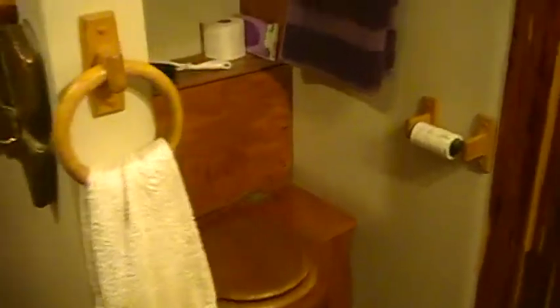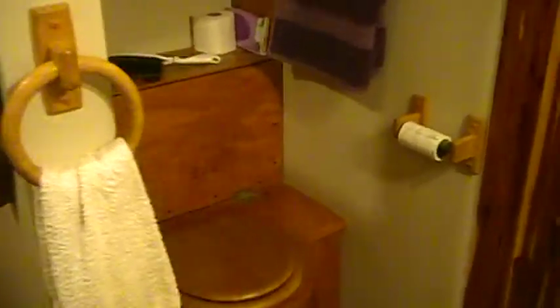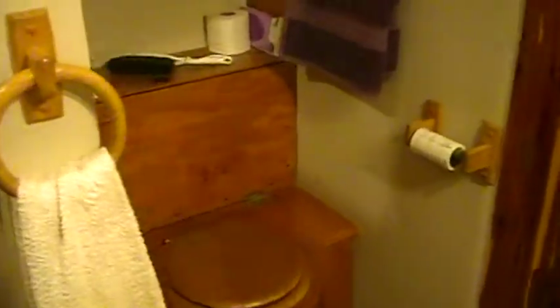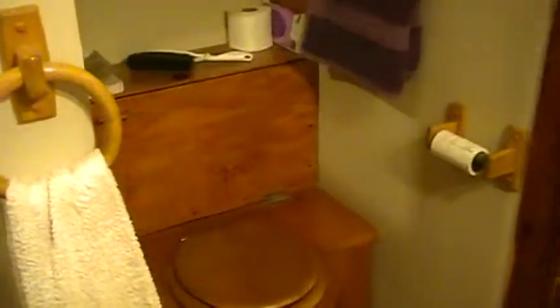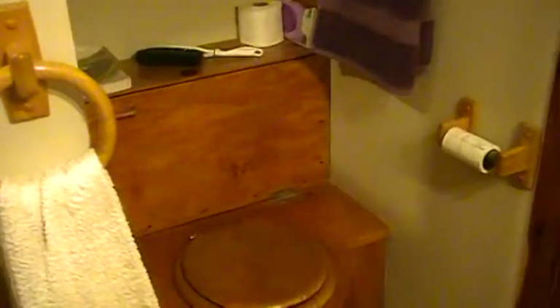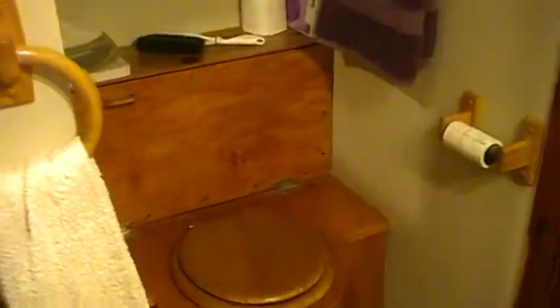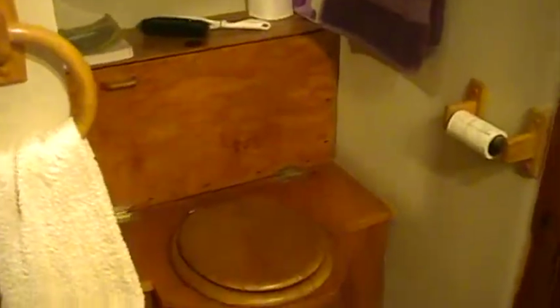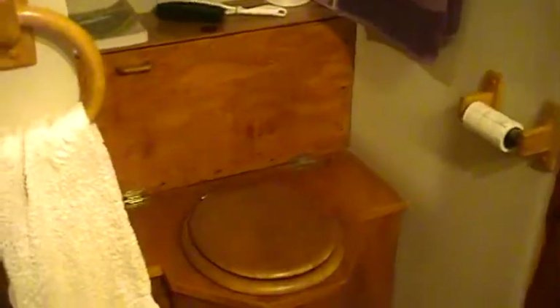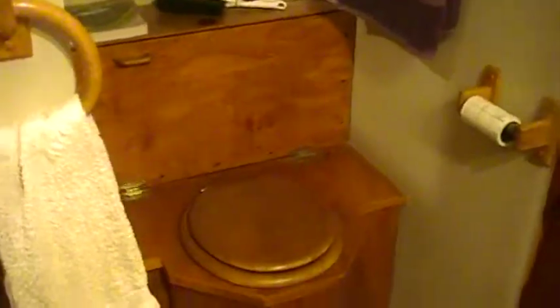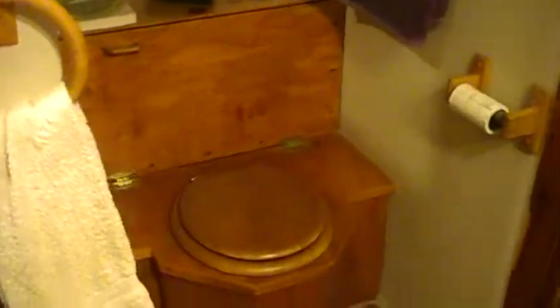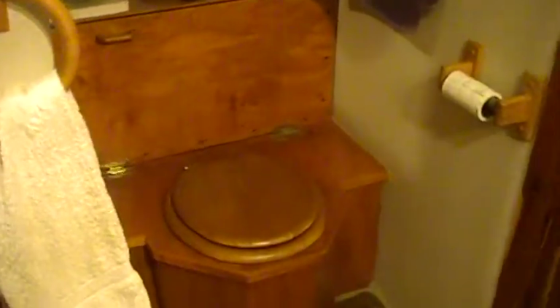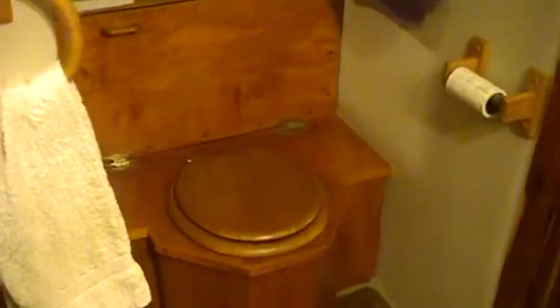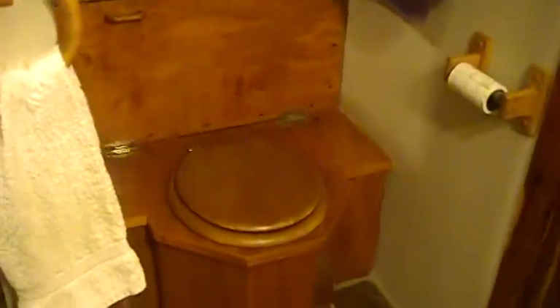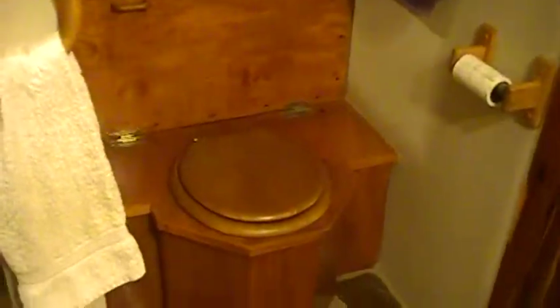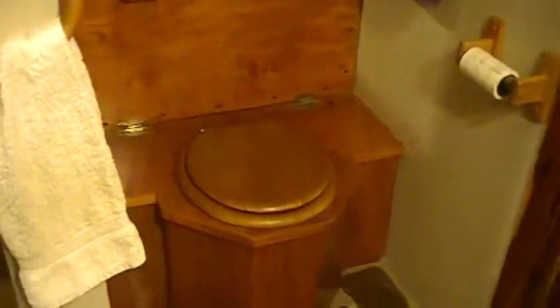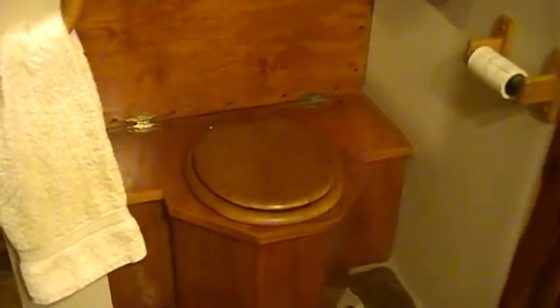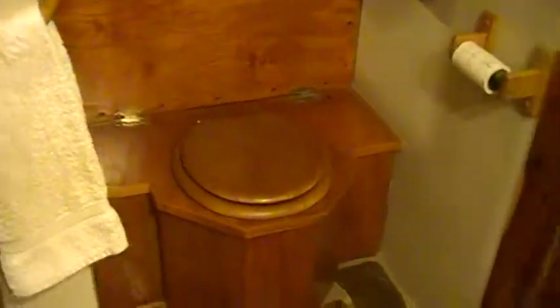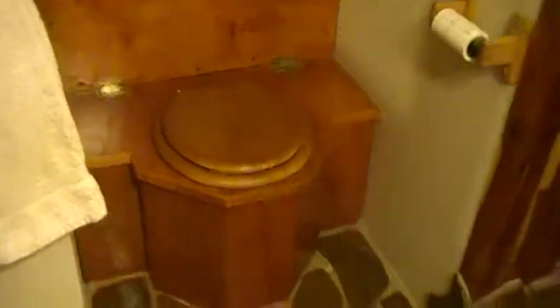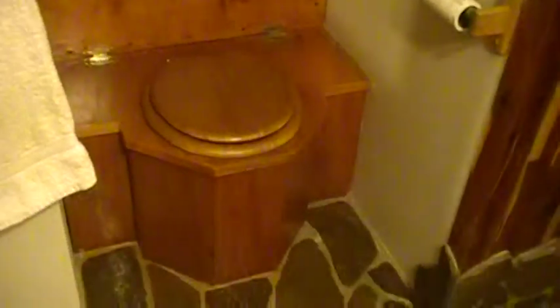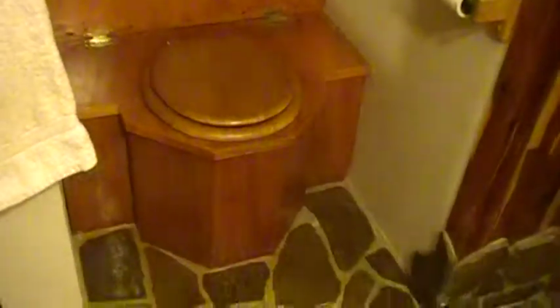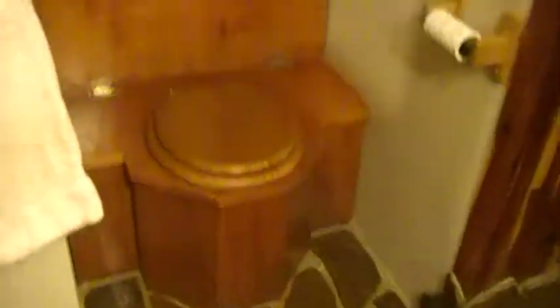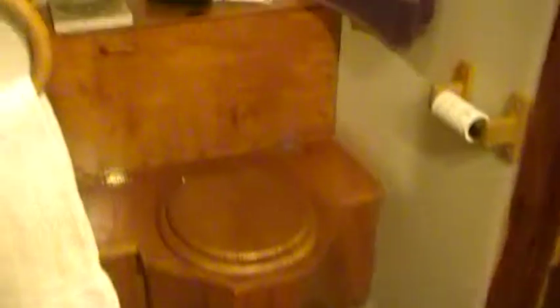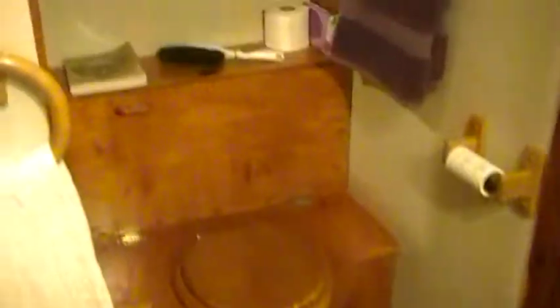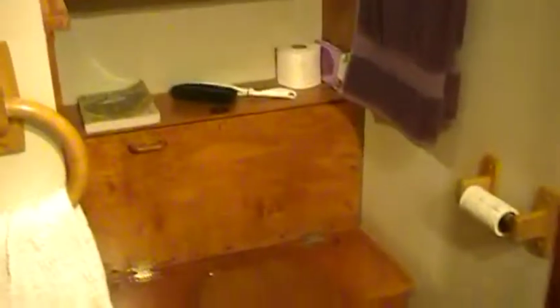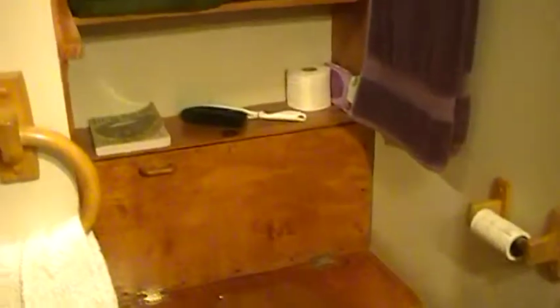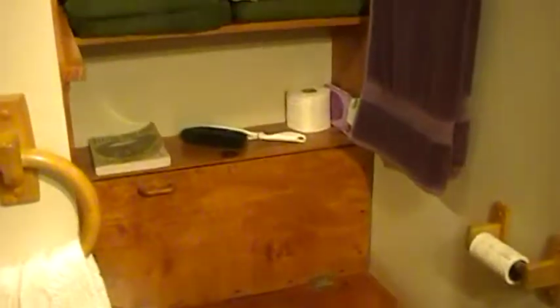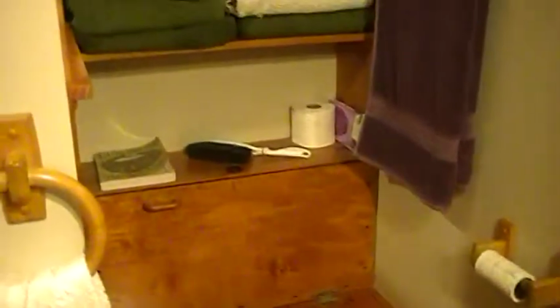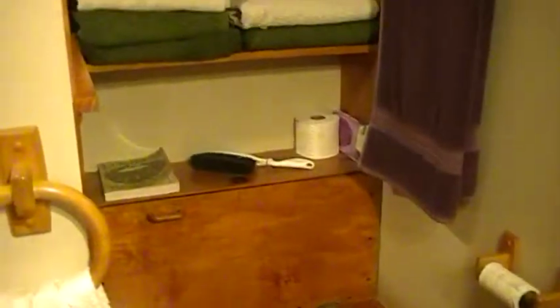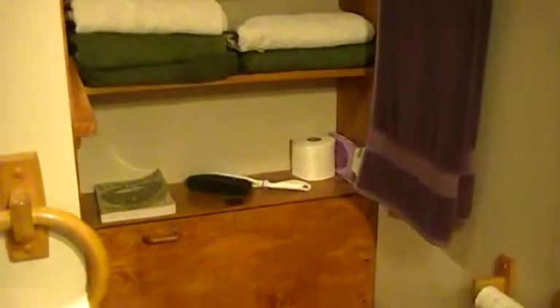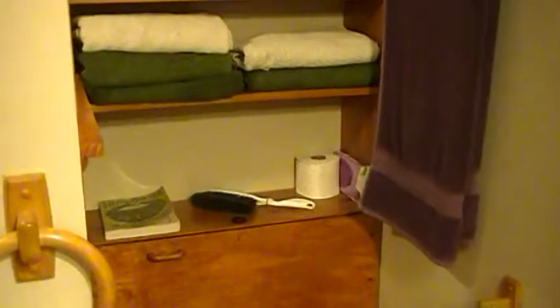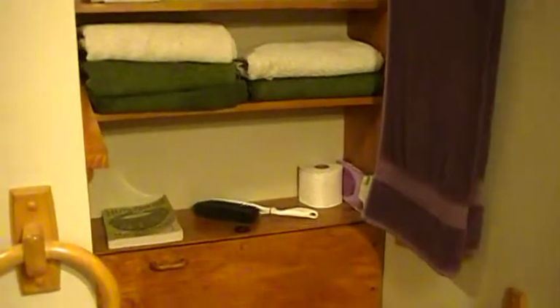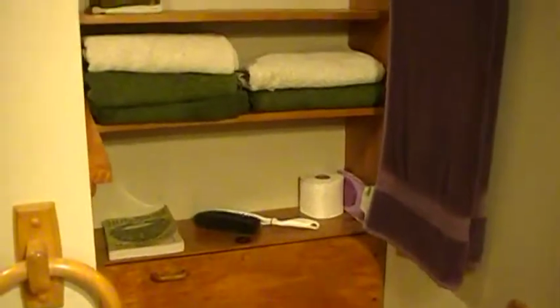Here's our composting toilet — sawdust toilet, whatever you want to call it.